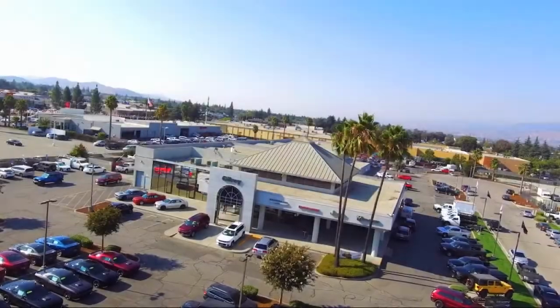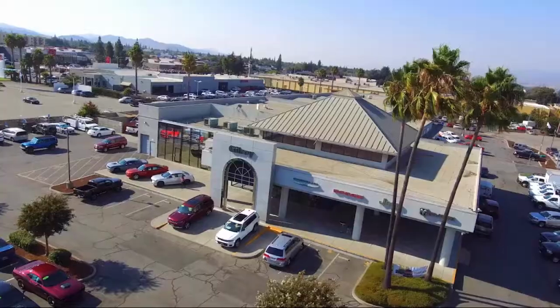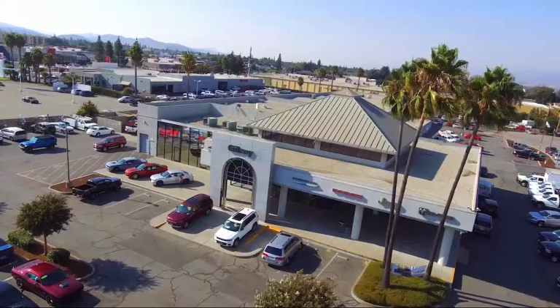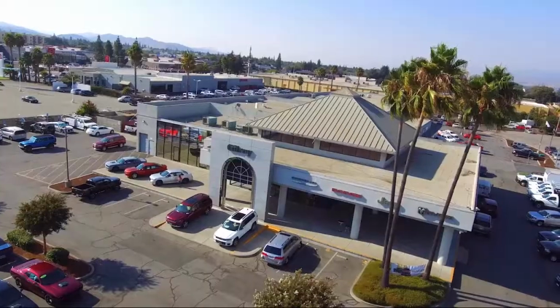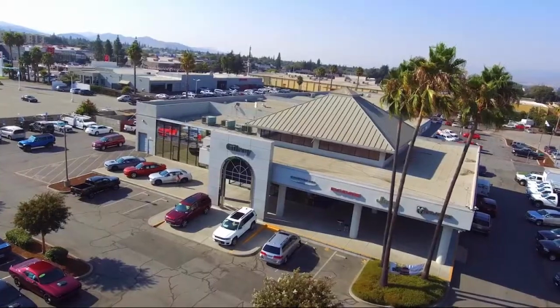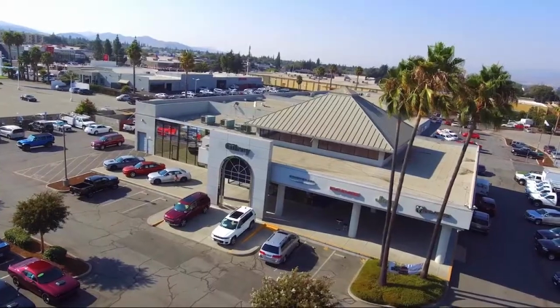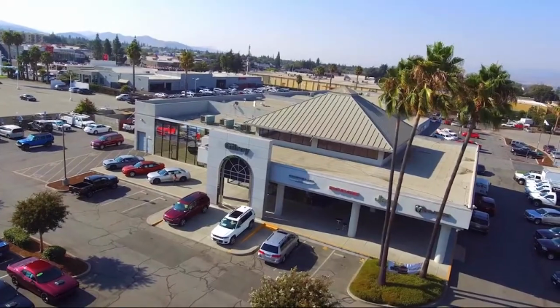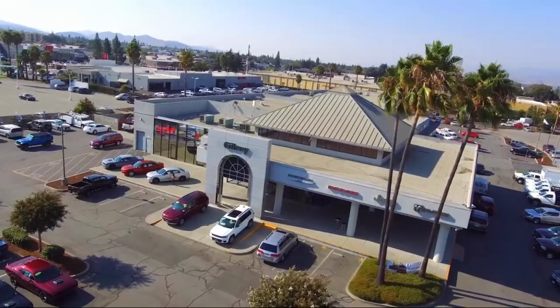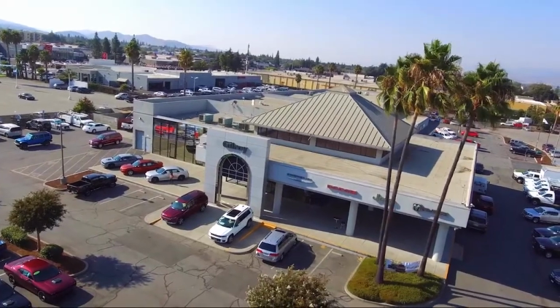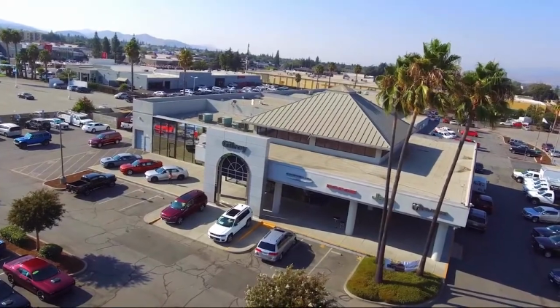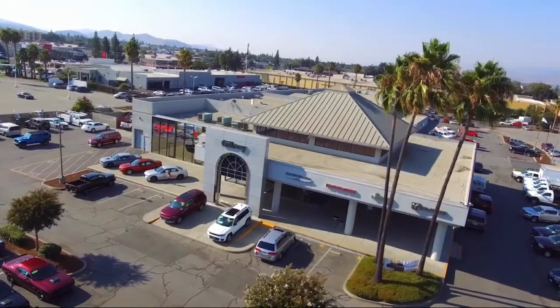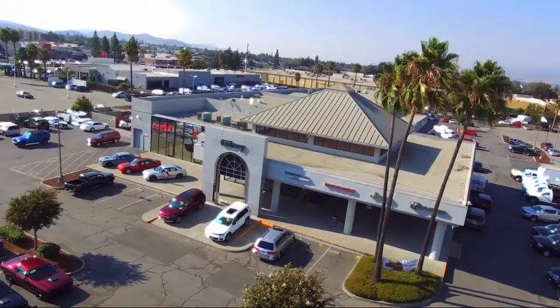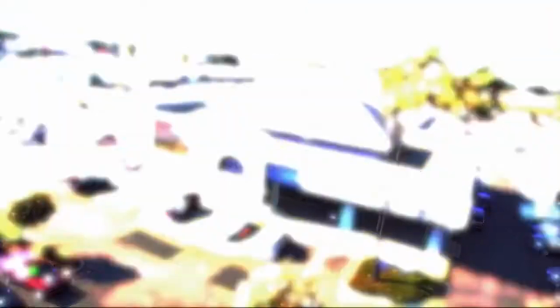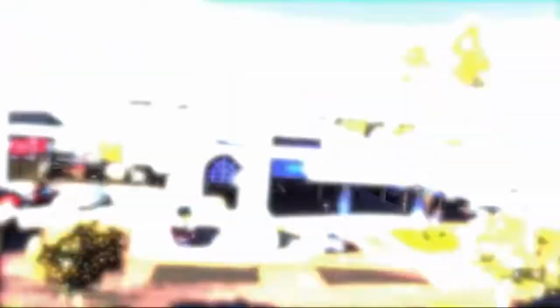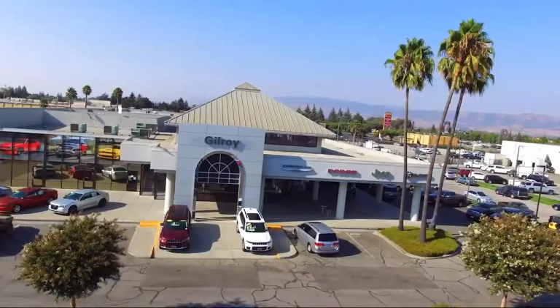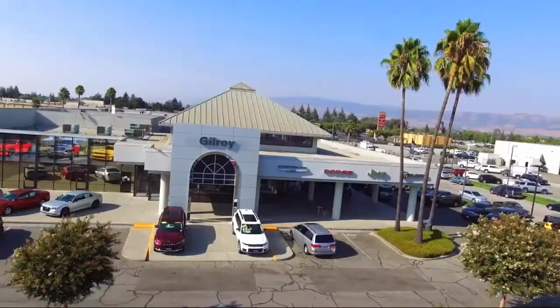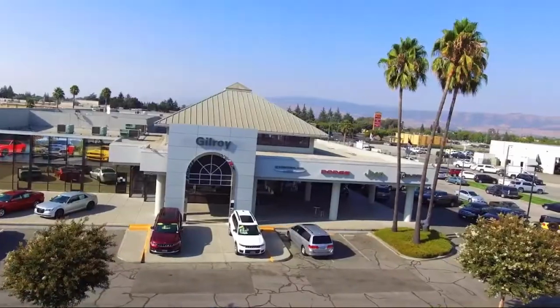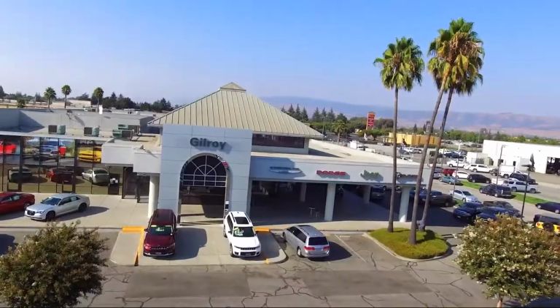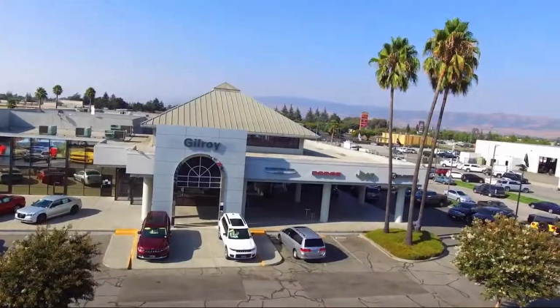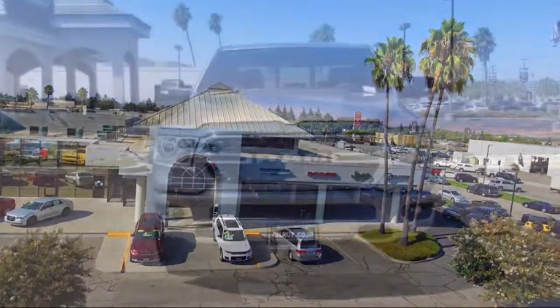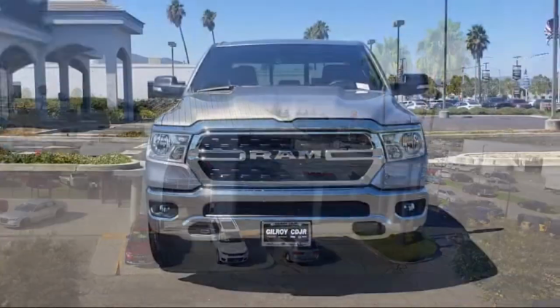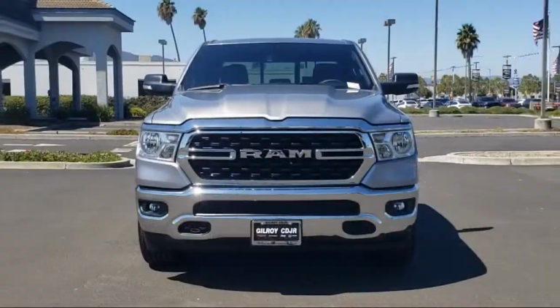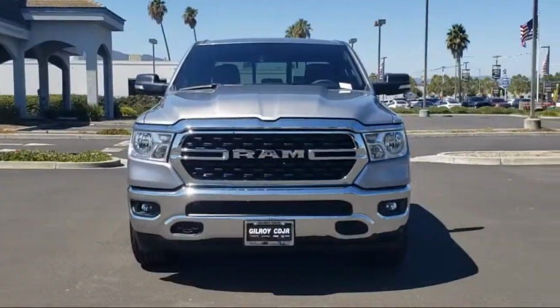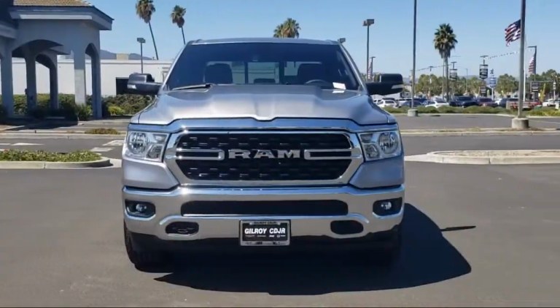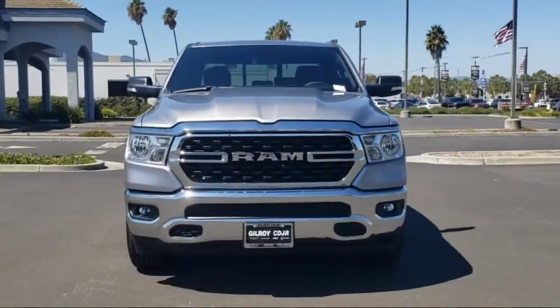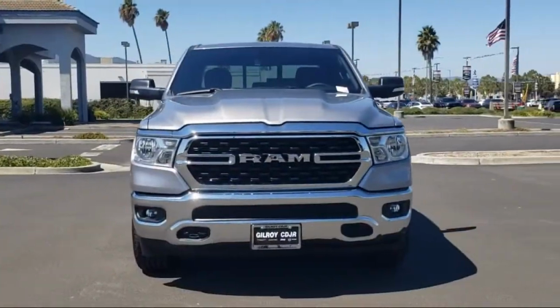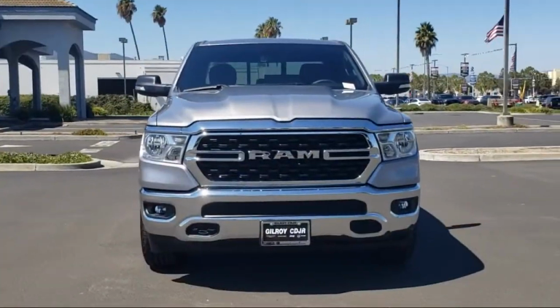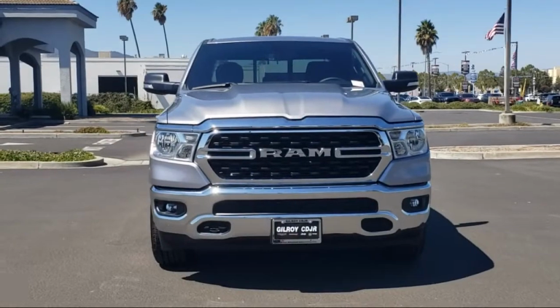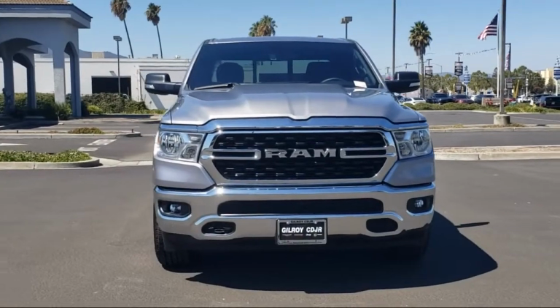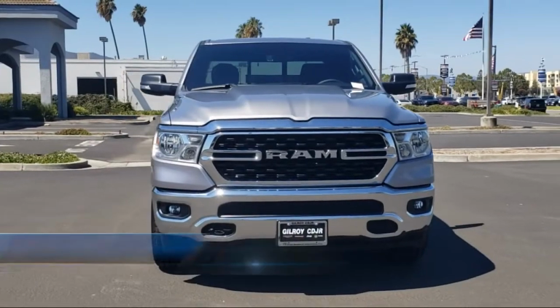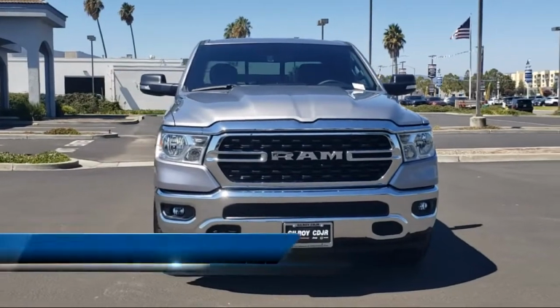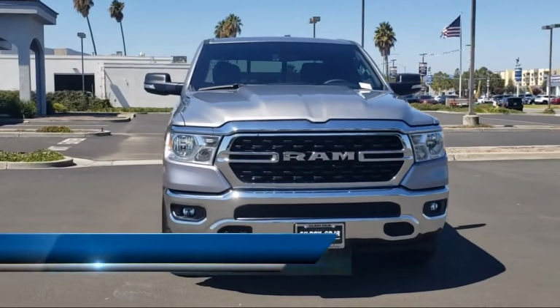Welcome to Gilroy's Used Car Superstore. And here's a look at one of our great vehicles for sale.